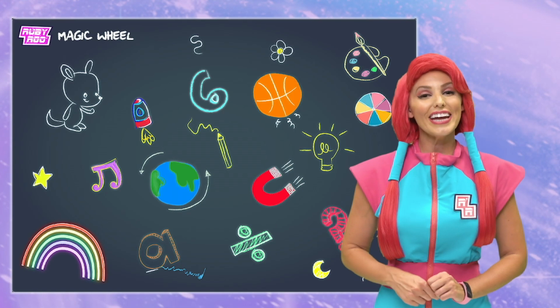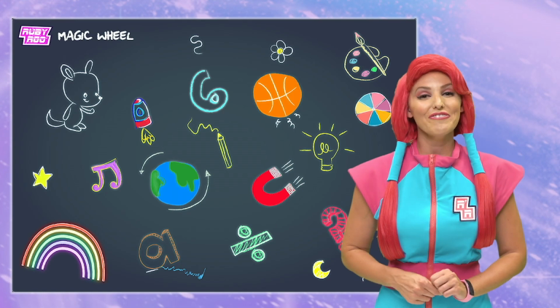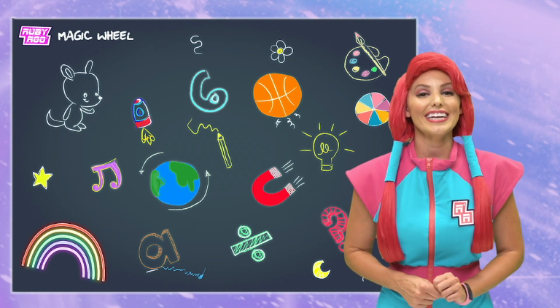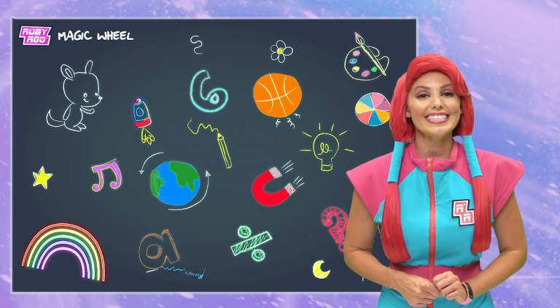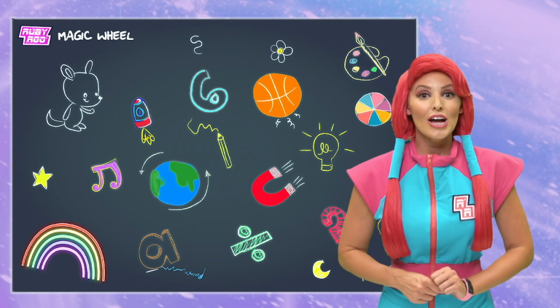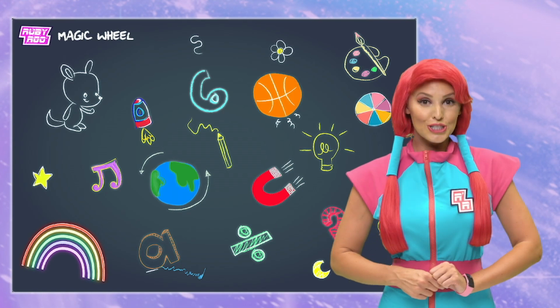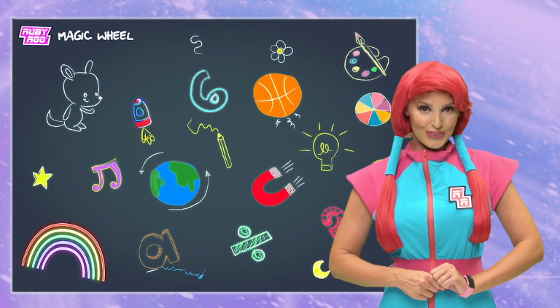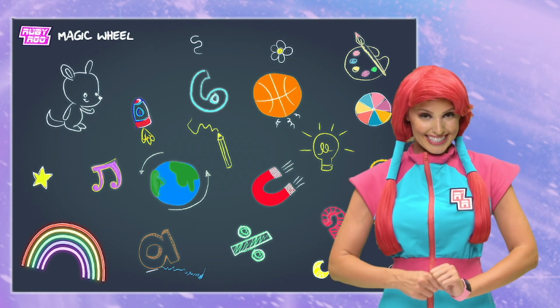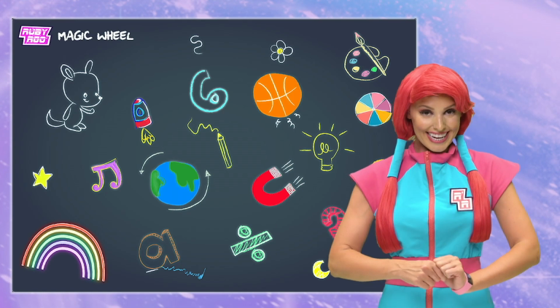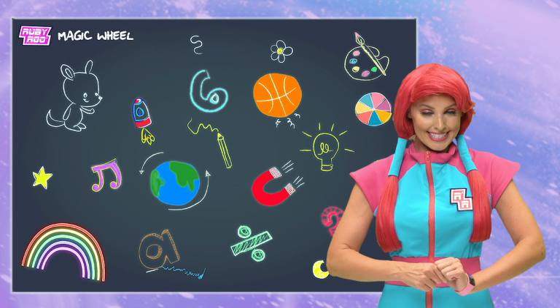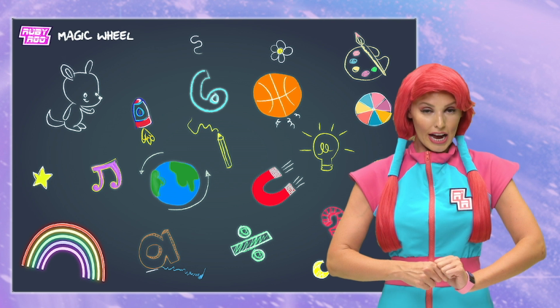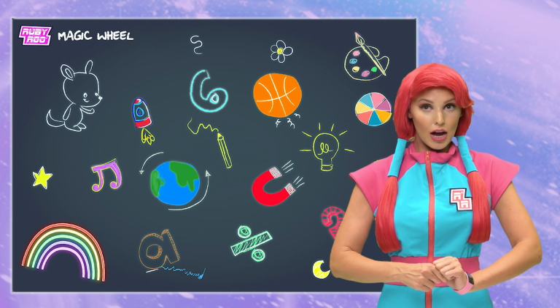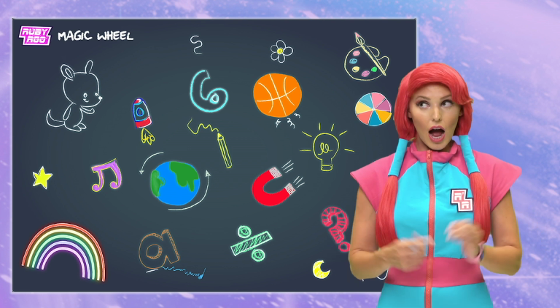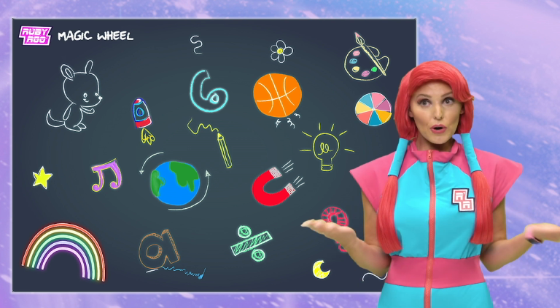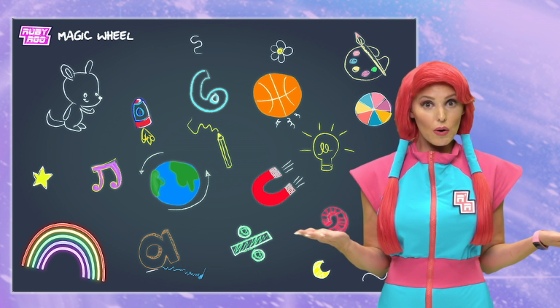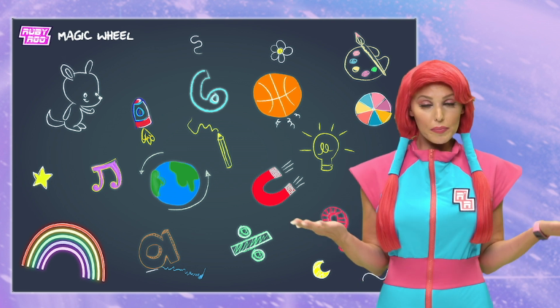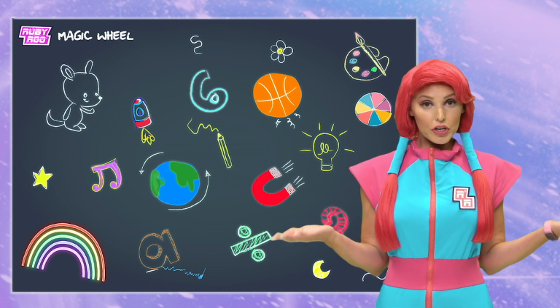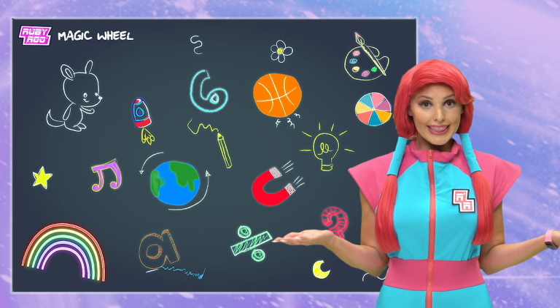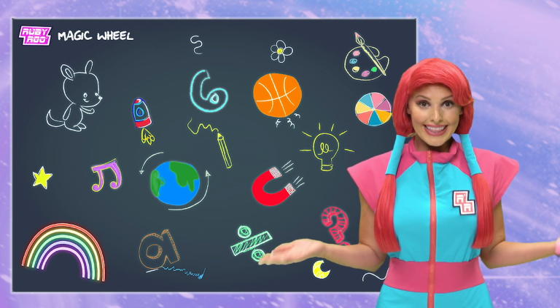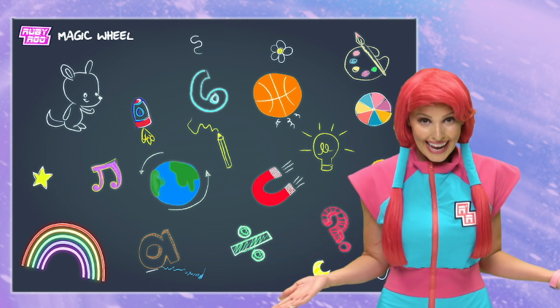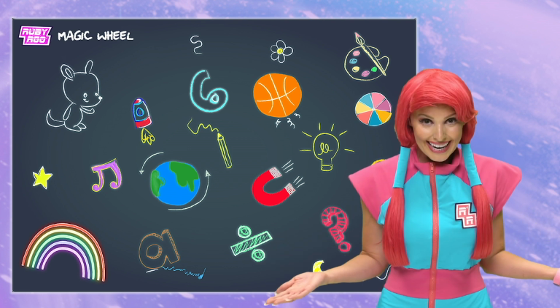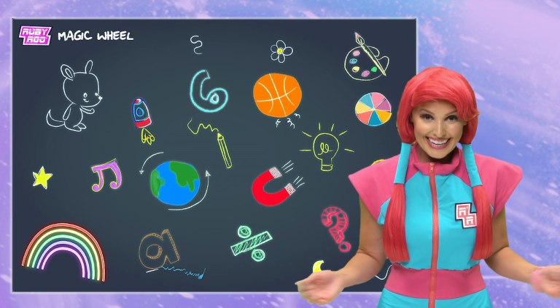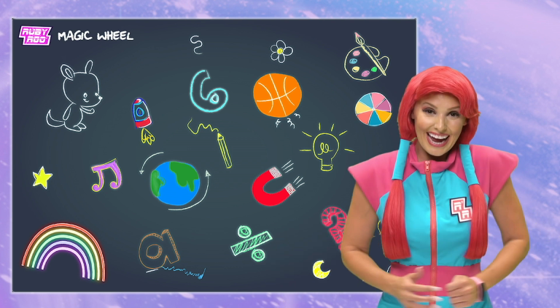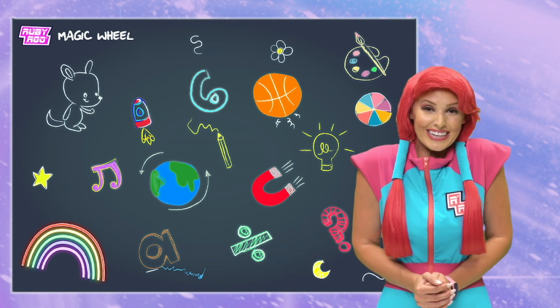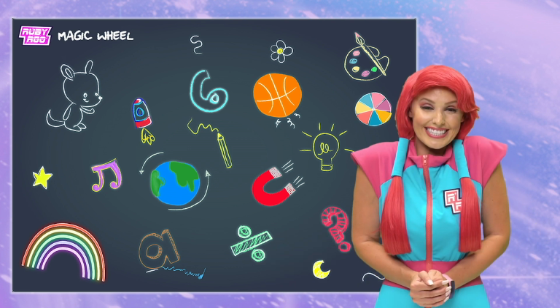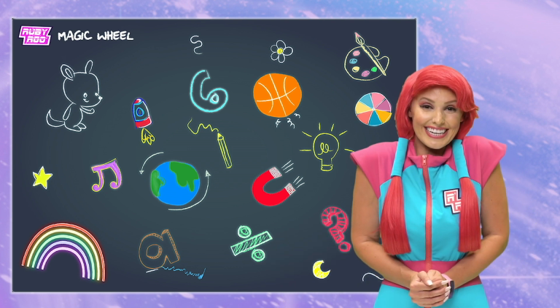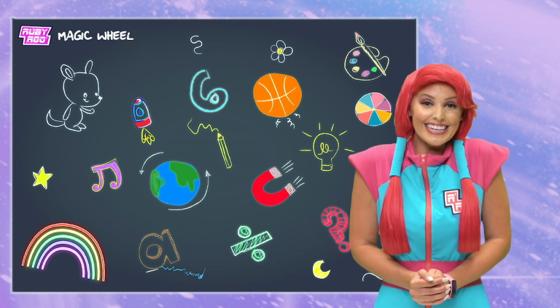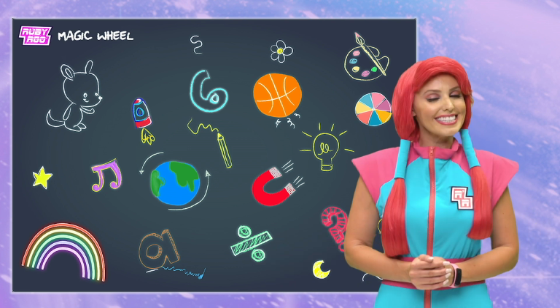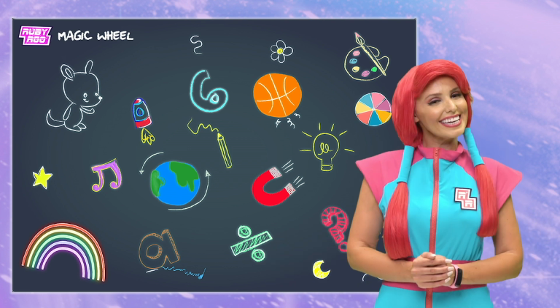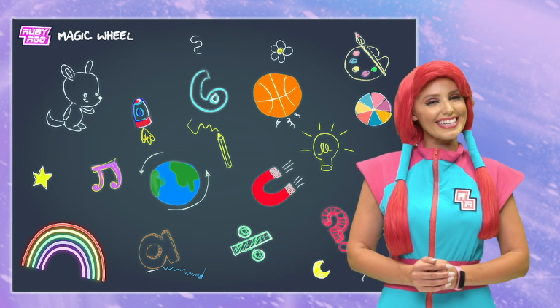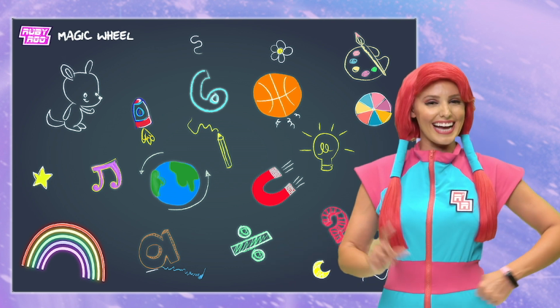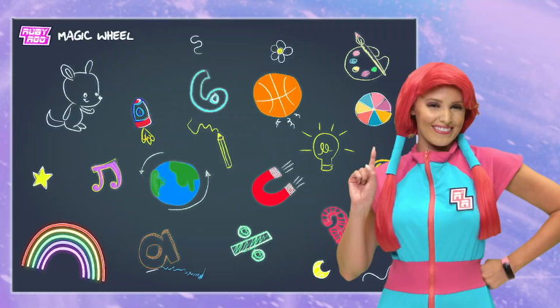Okay, friends. Join us next time. I wonder what we'll be learning then. Can't wait to see. See you next time.